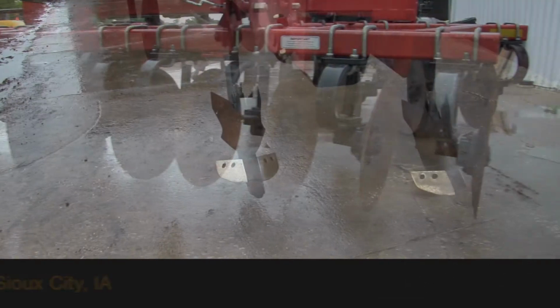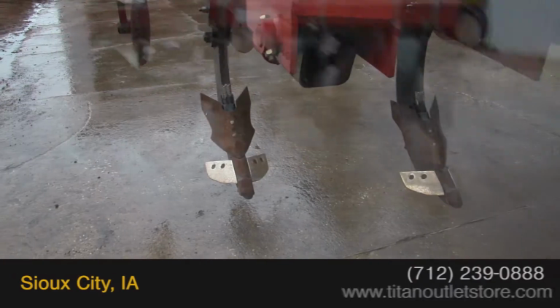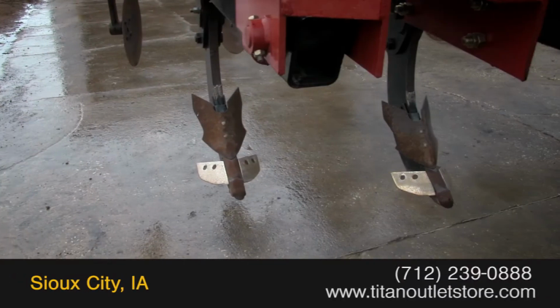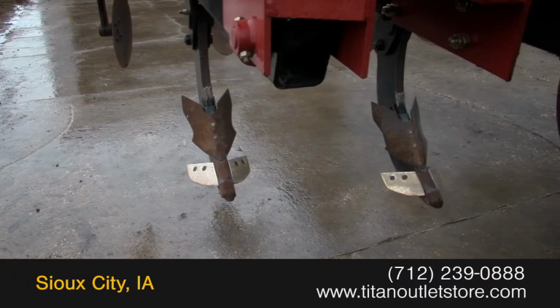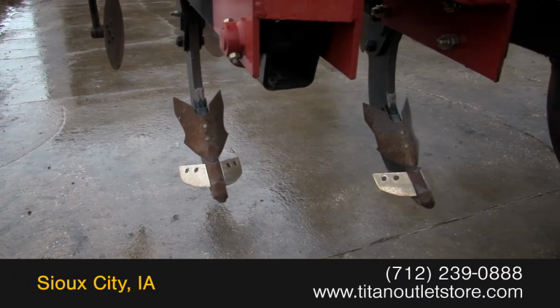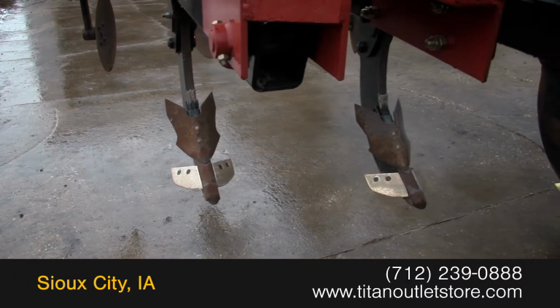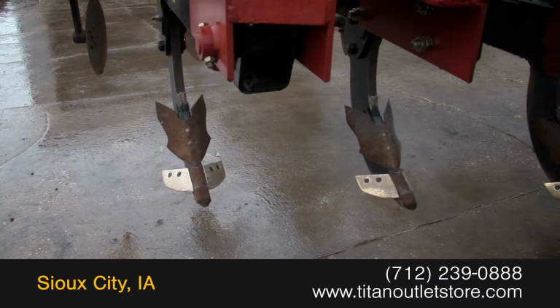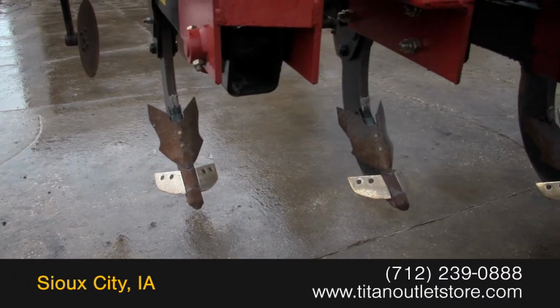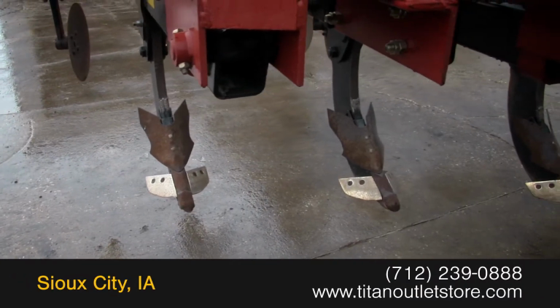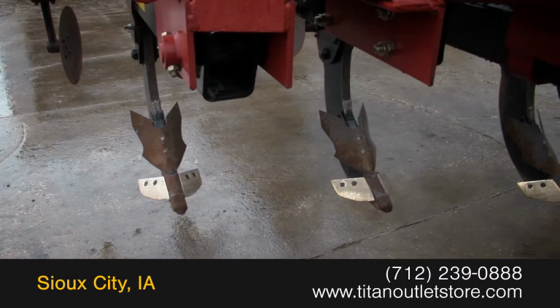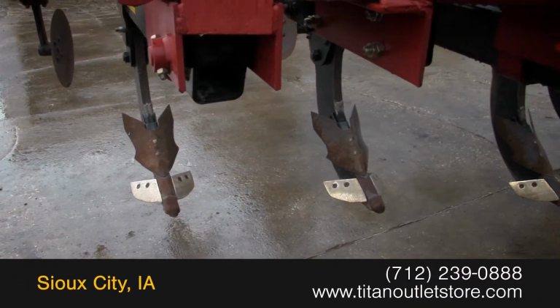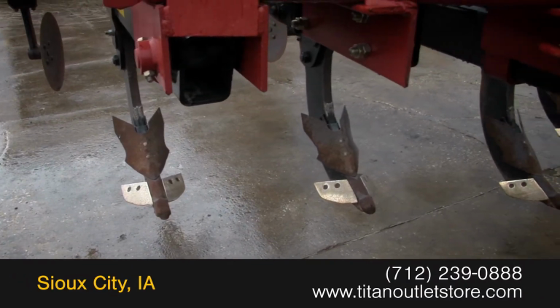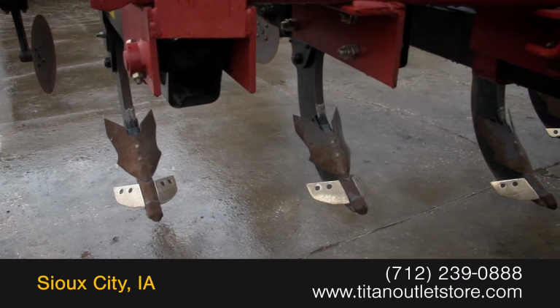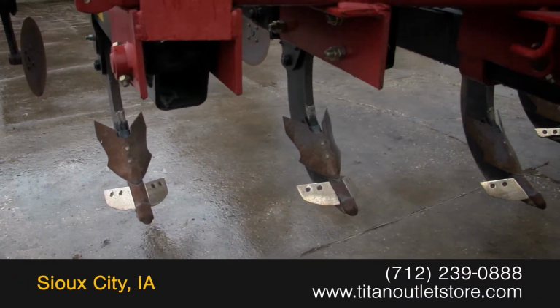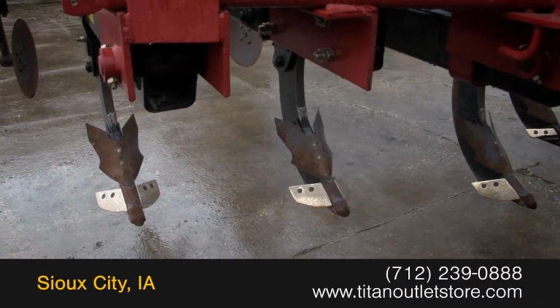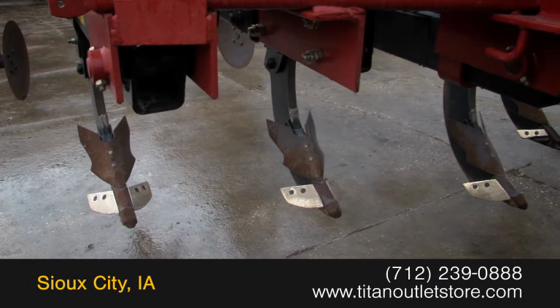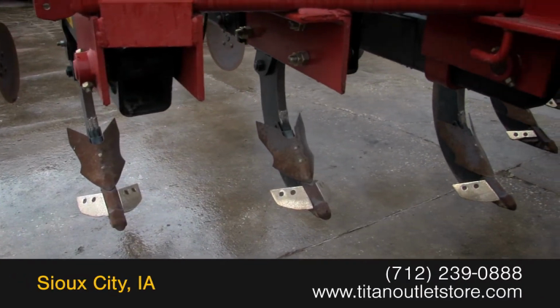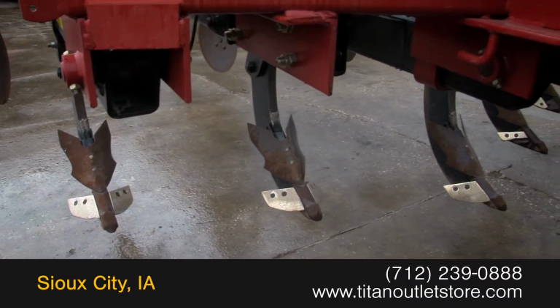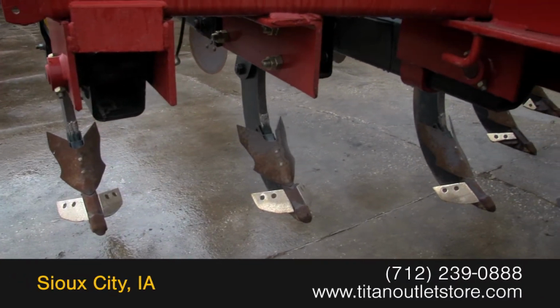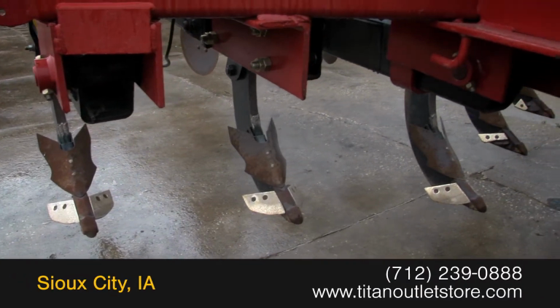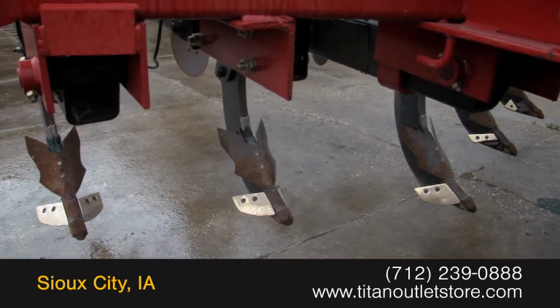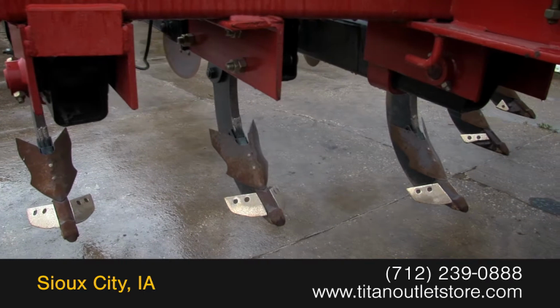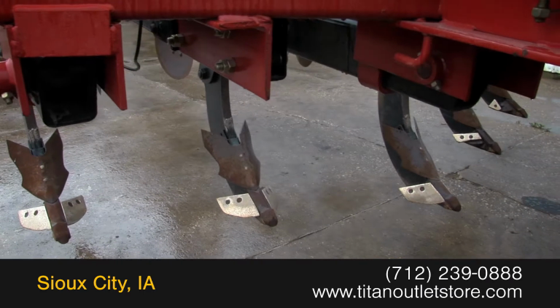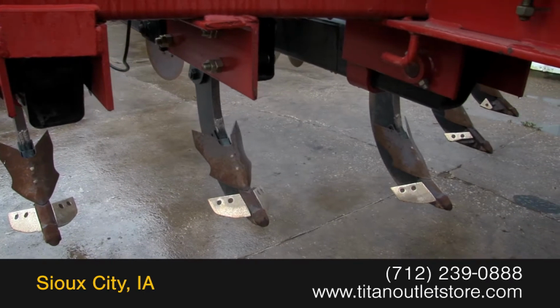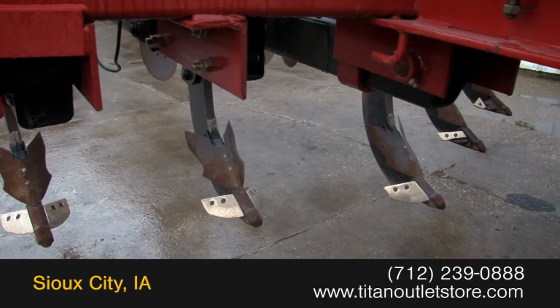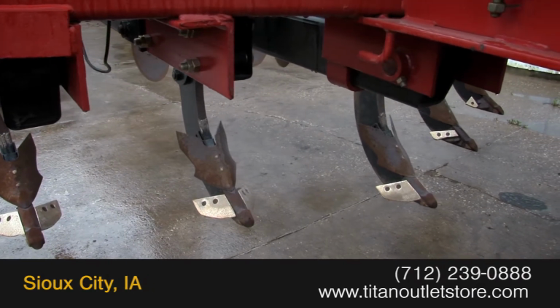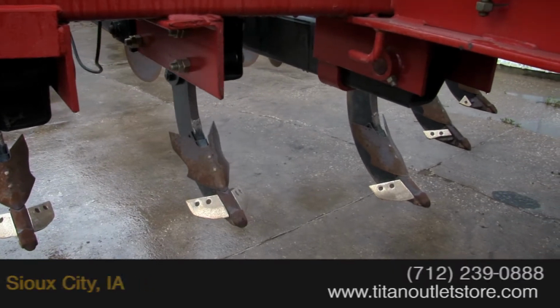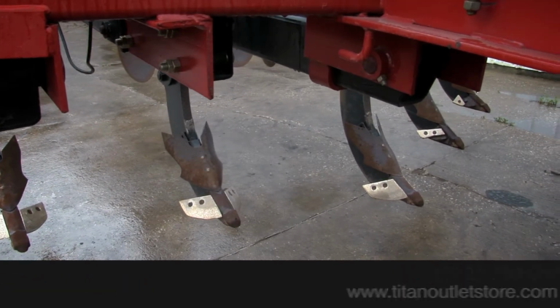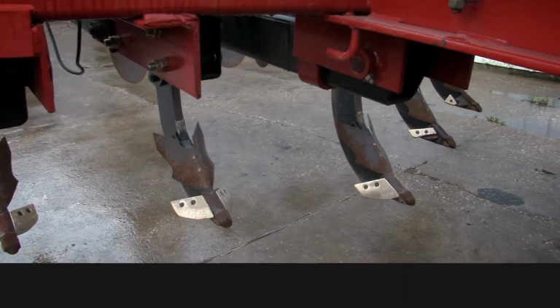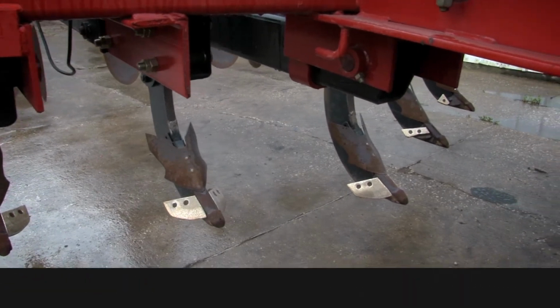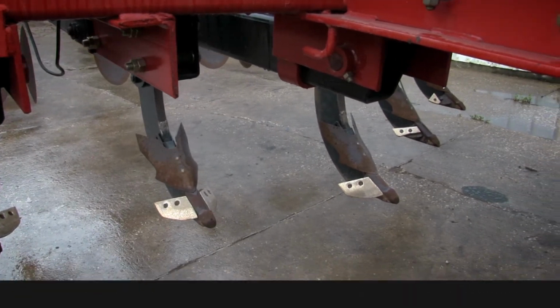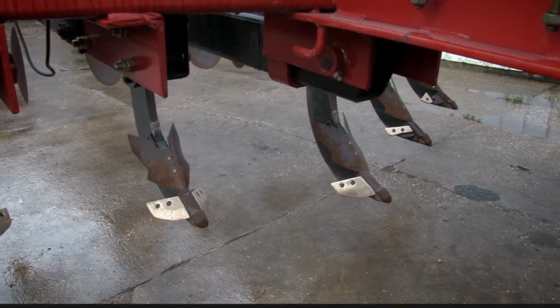For more information on this Case IH 530B, contact our sales team at the Titan Outlet Store.